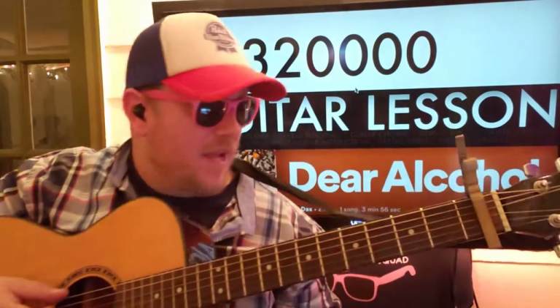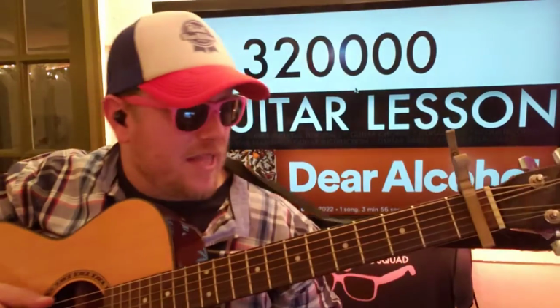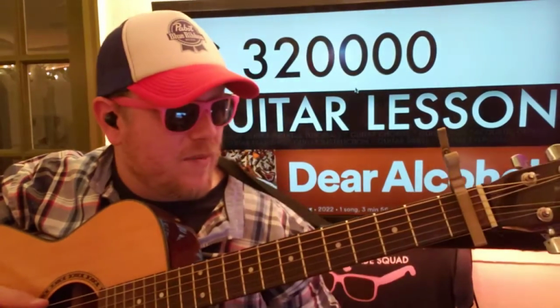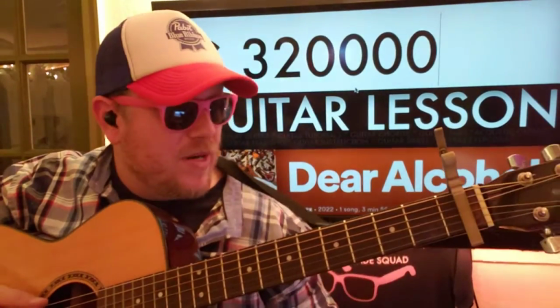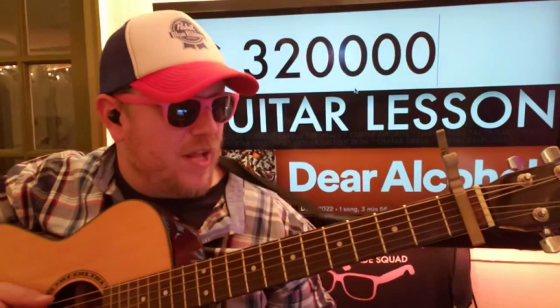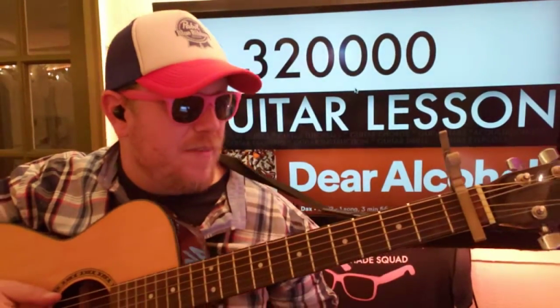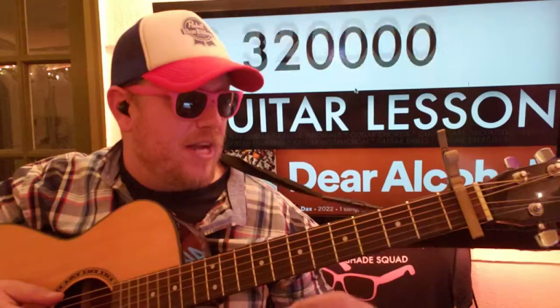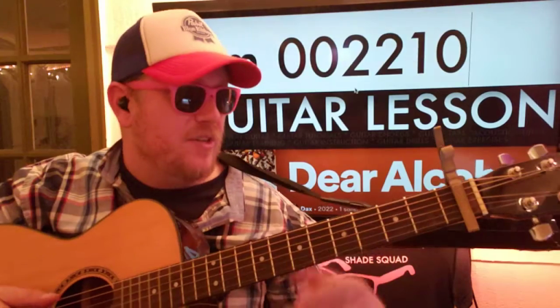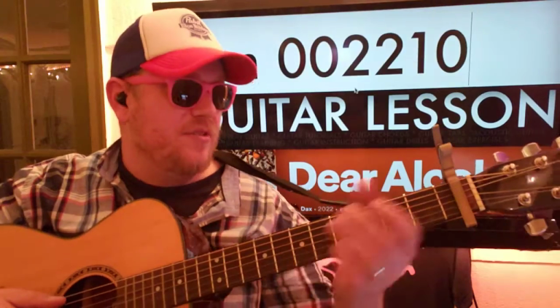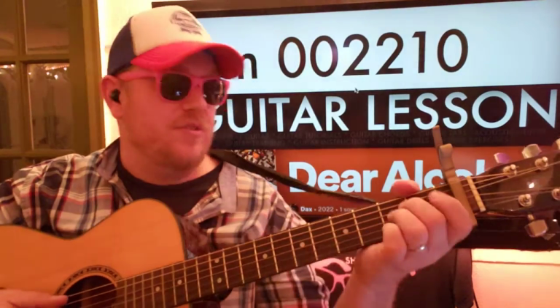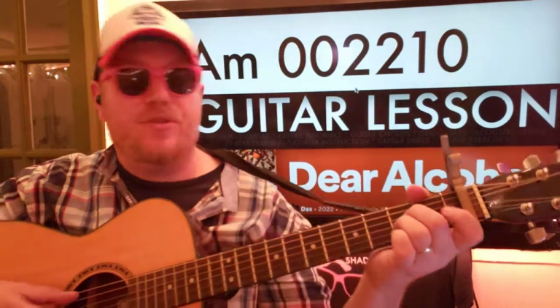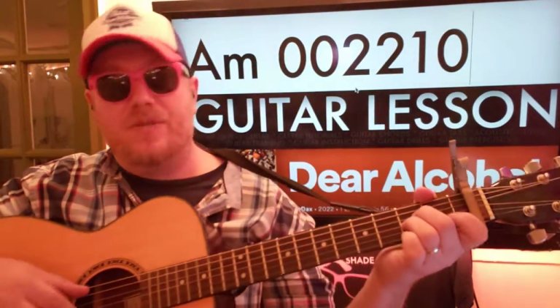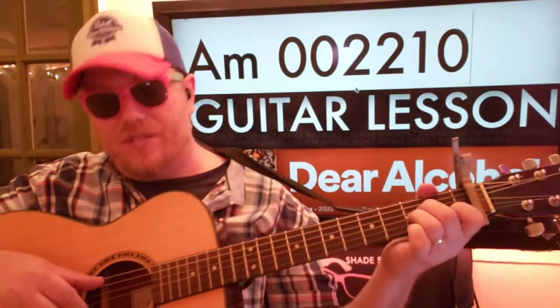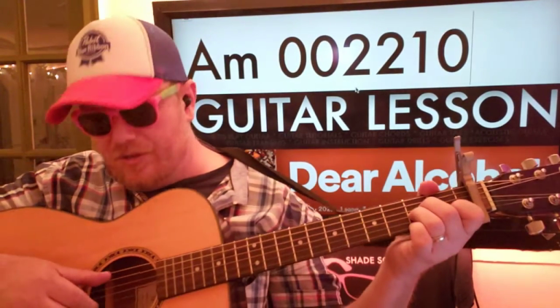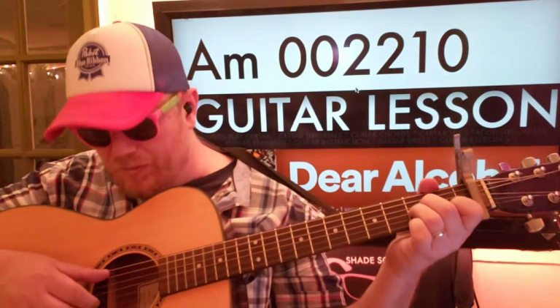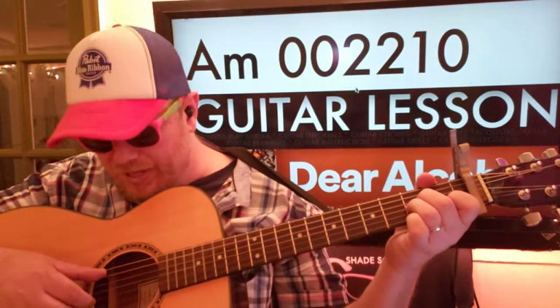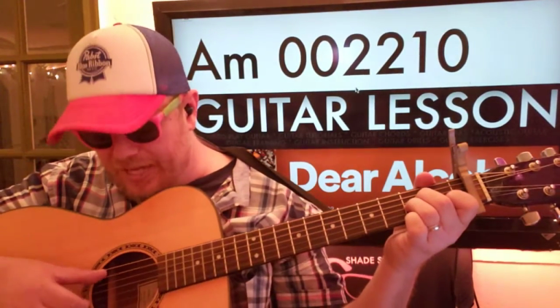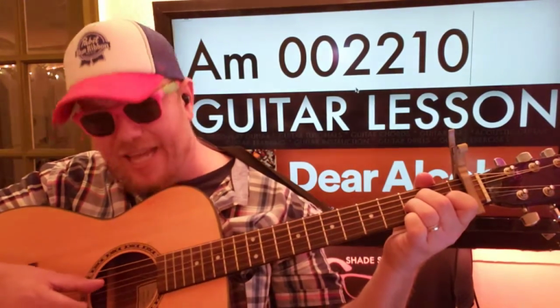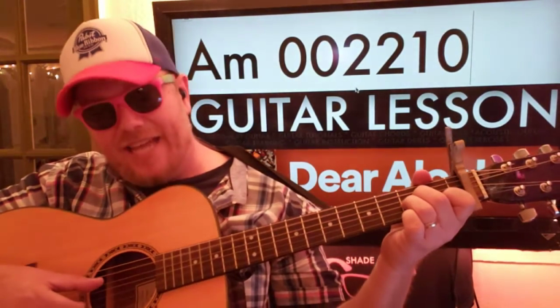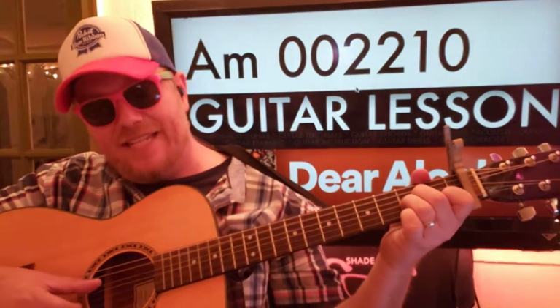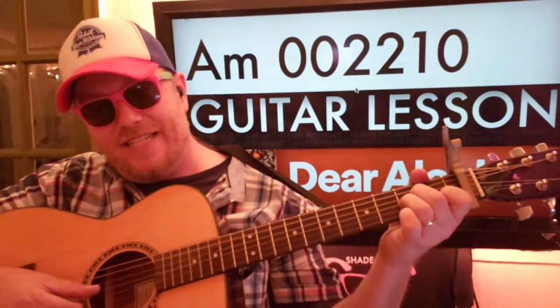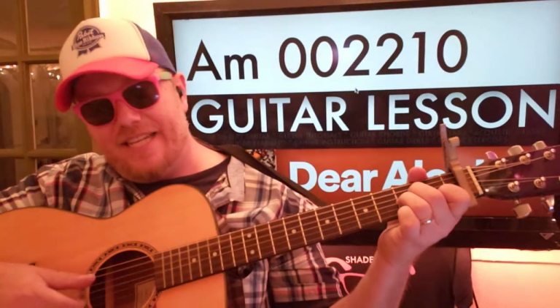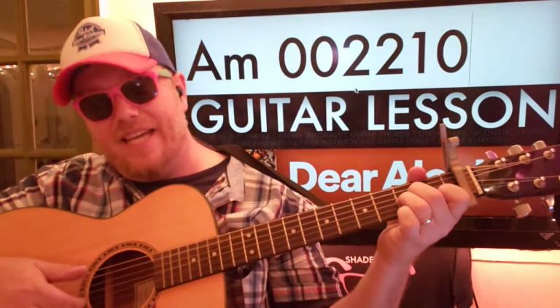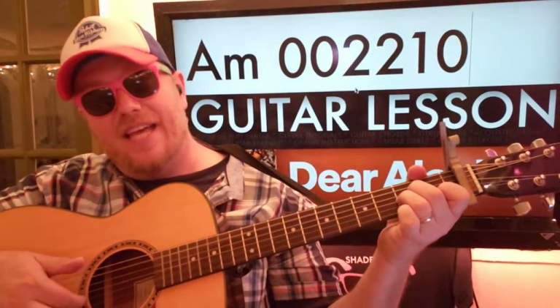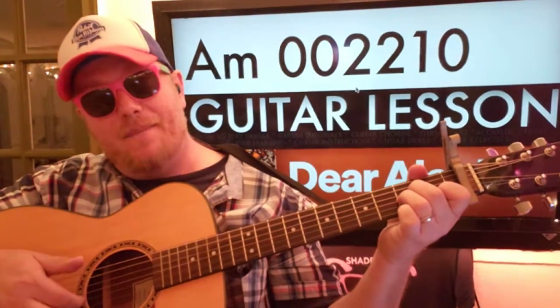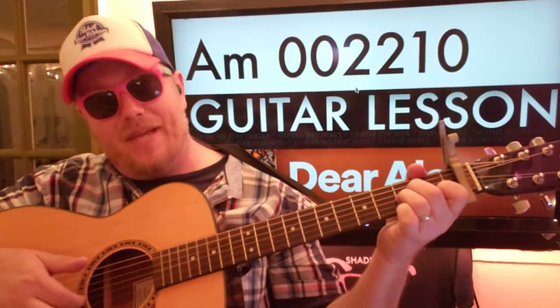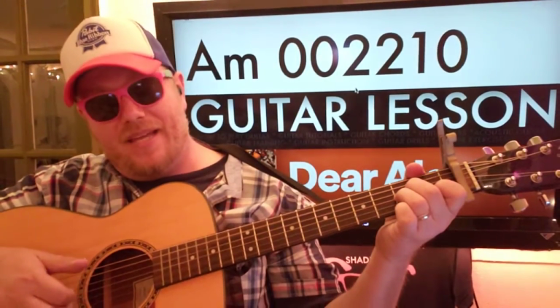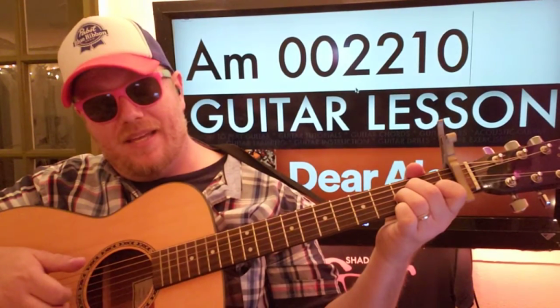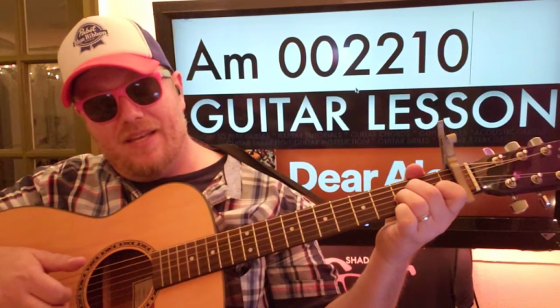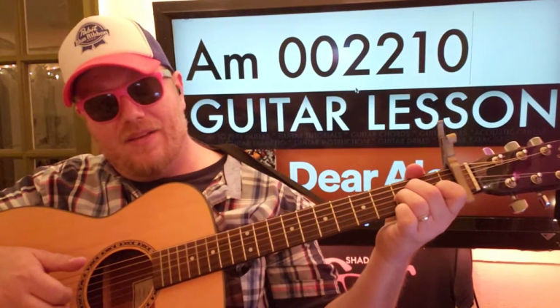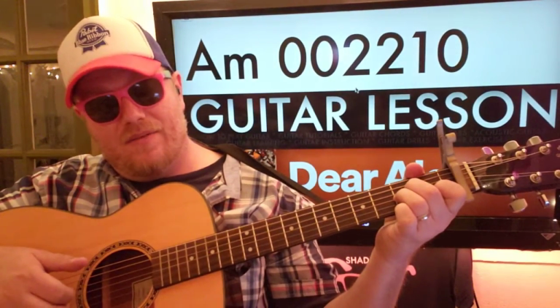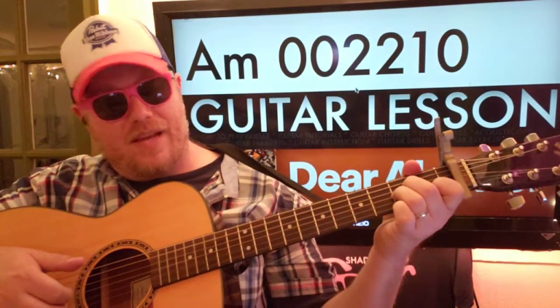And then we're going to go to A minor: 0, 0, 2, 2, 1, 0. And we'll pluck A, D, B. Okay?